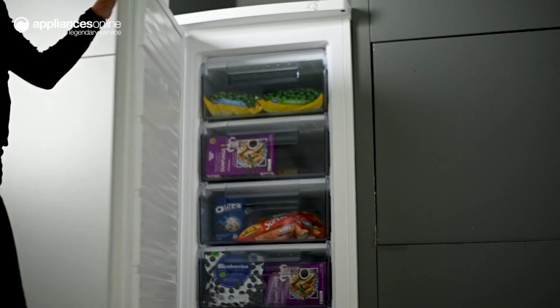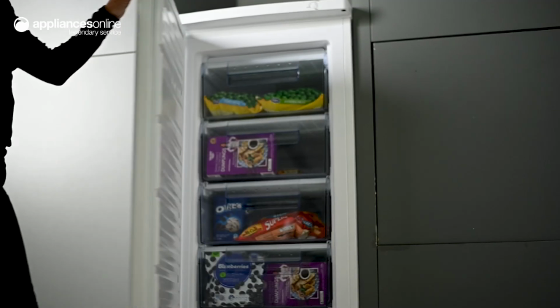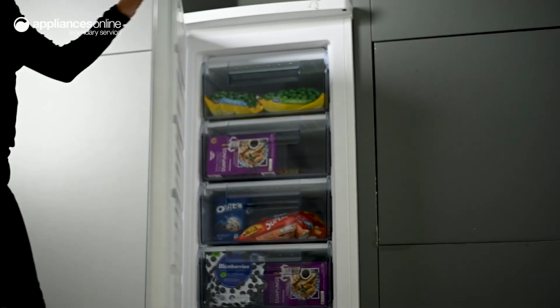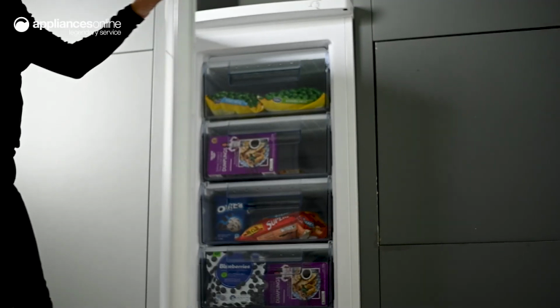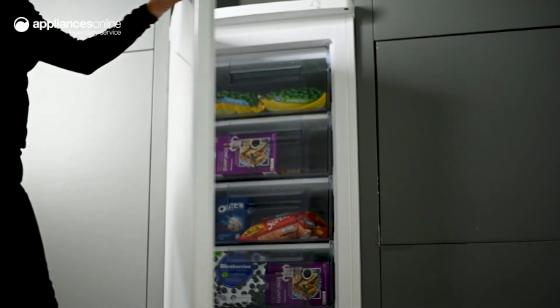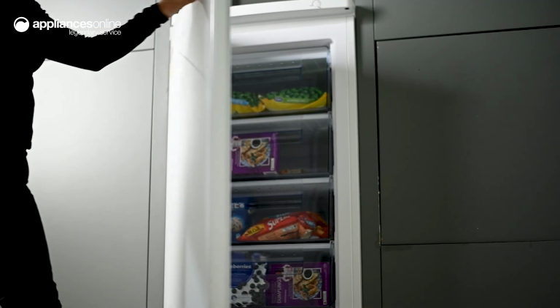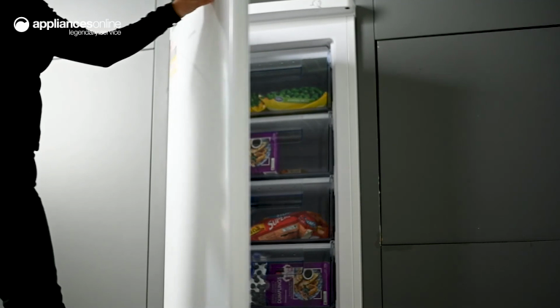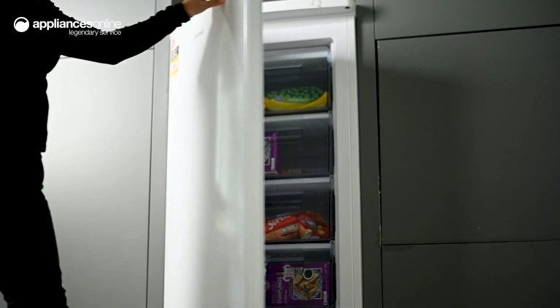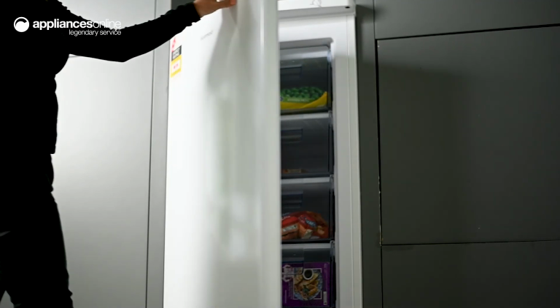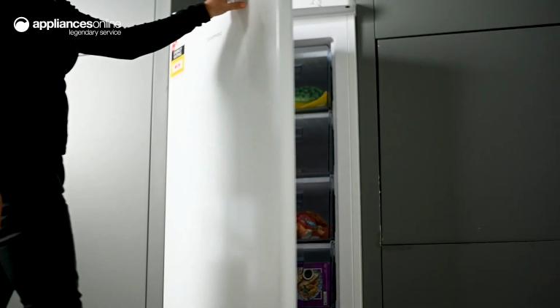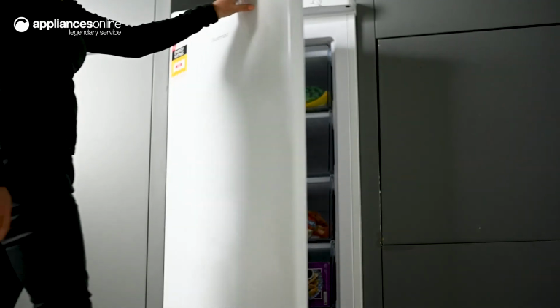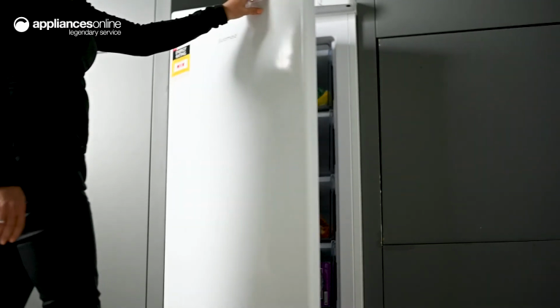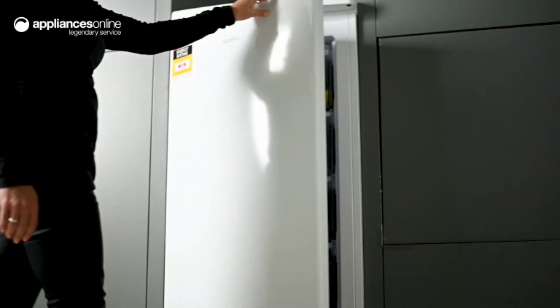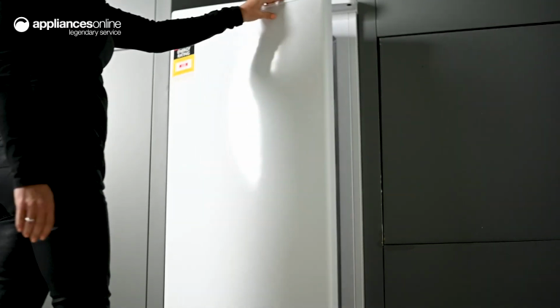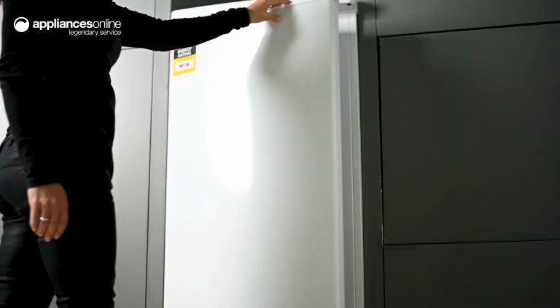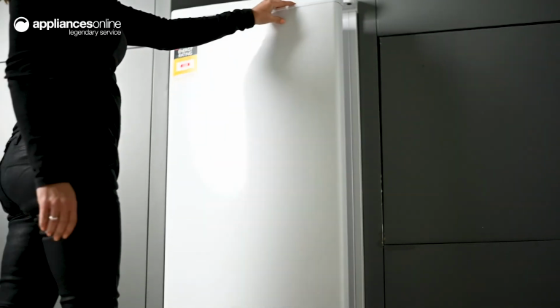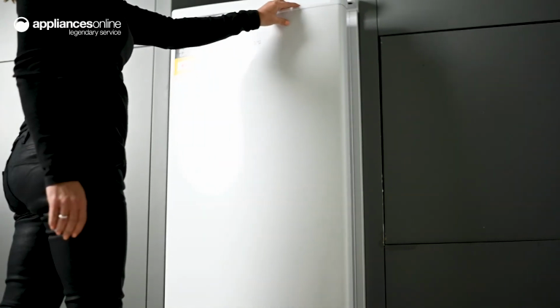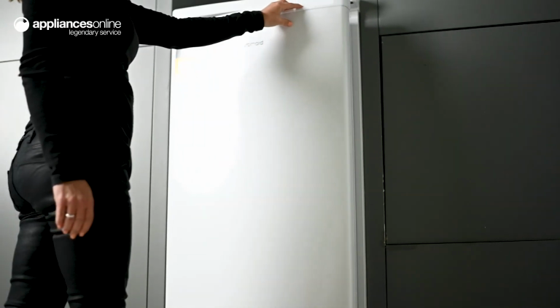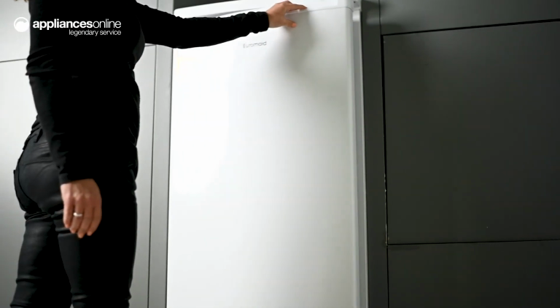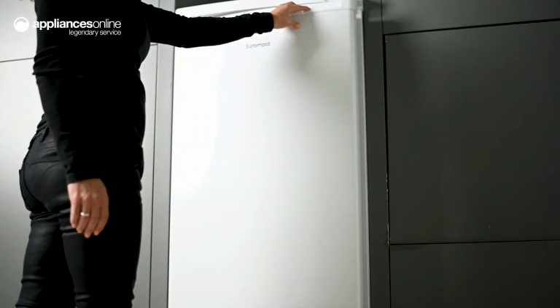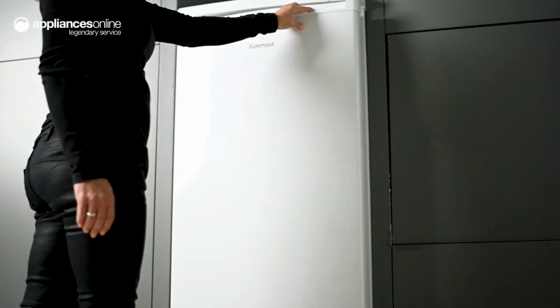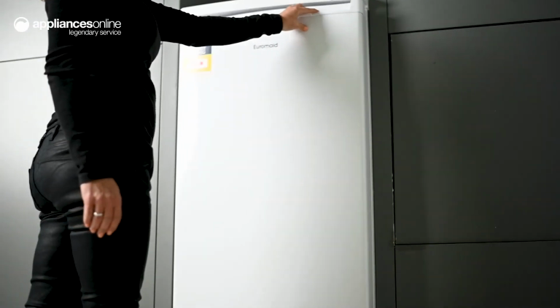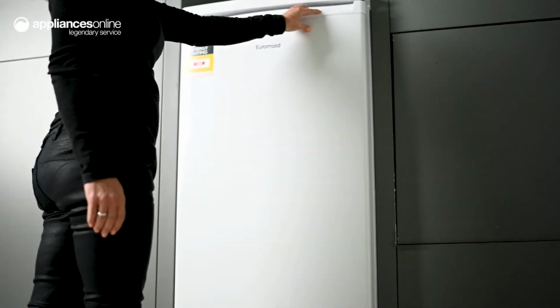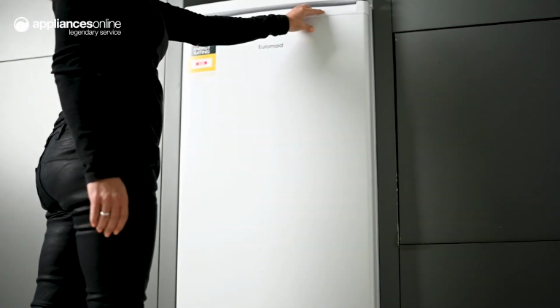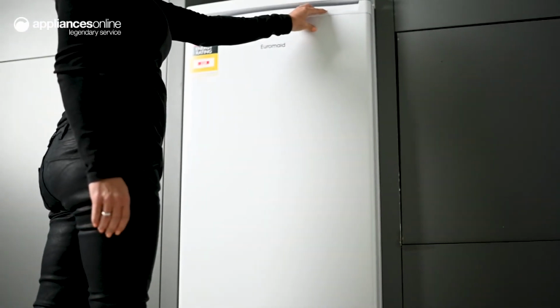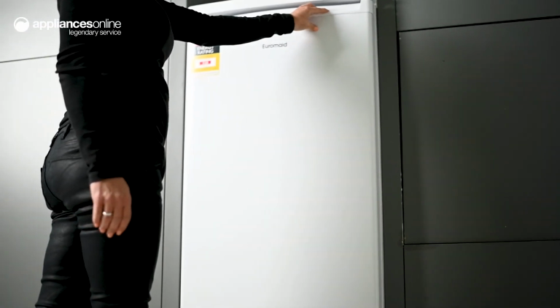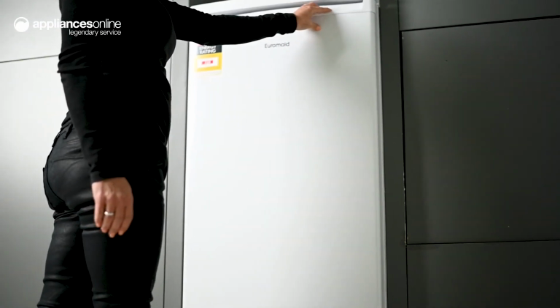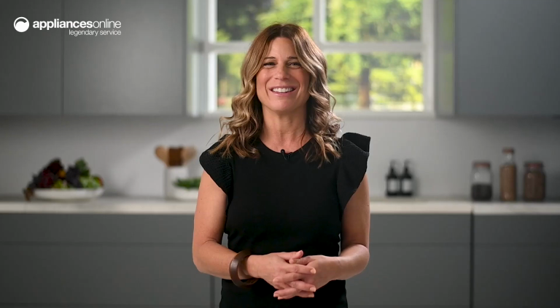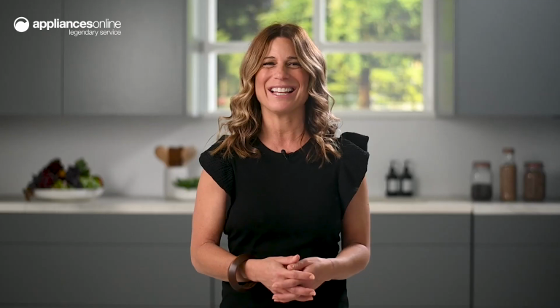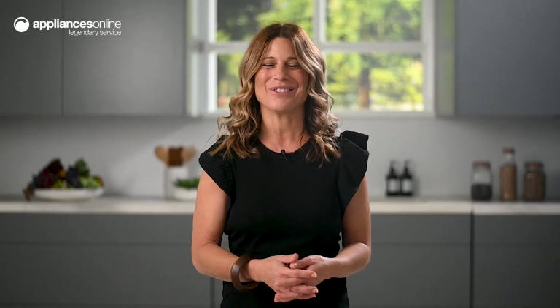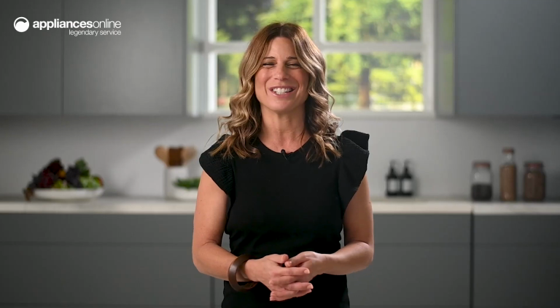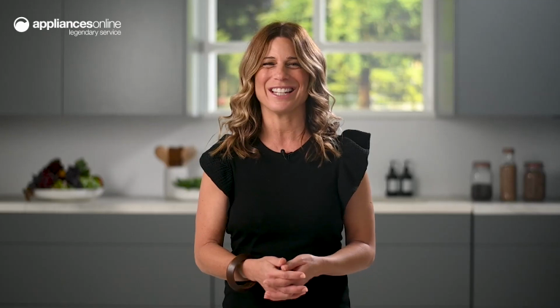And there you have it, that's the 183 litre upright freezer by Euromade. Thanks for watching.